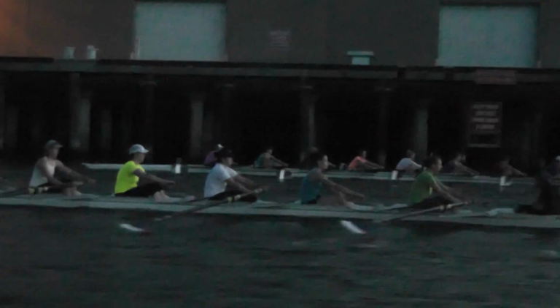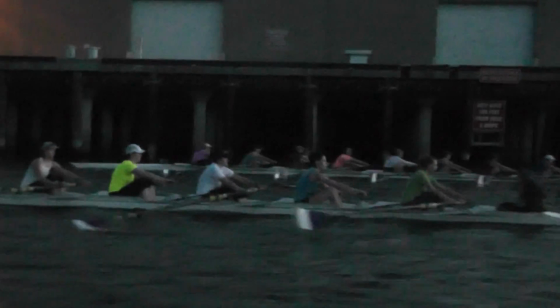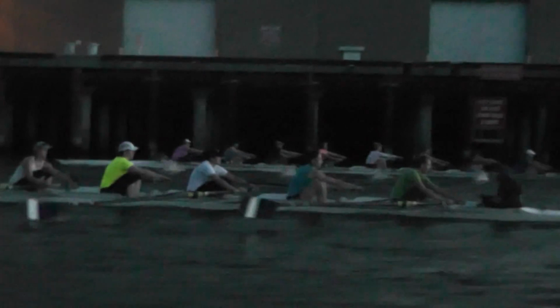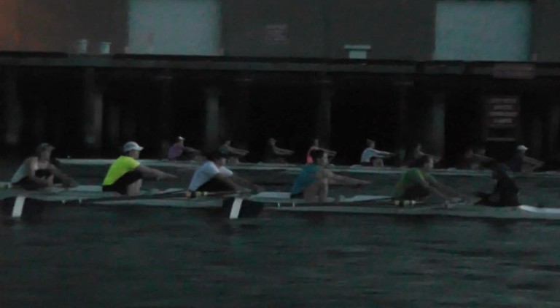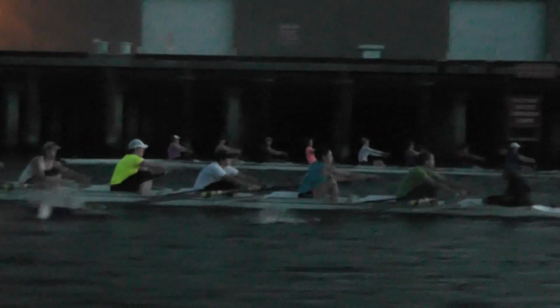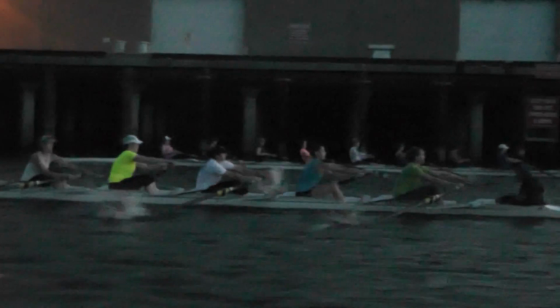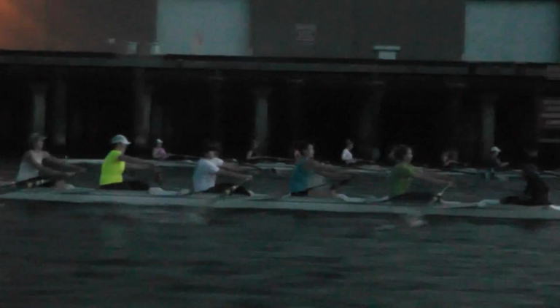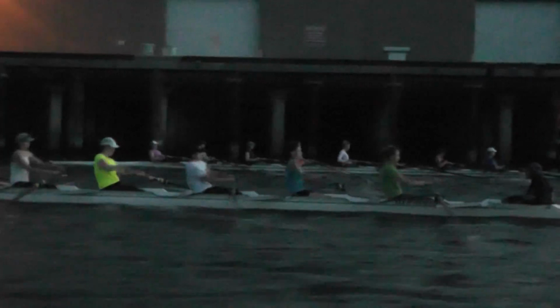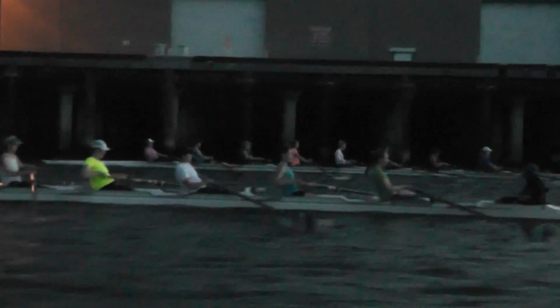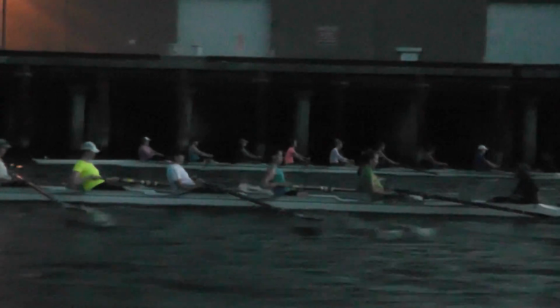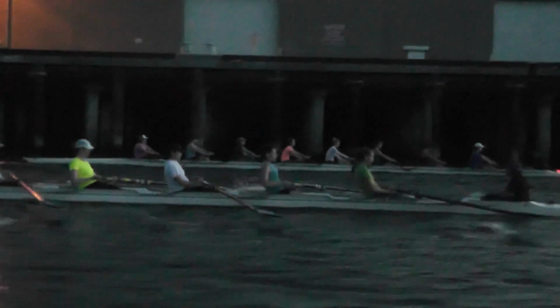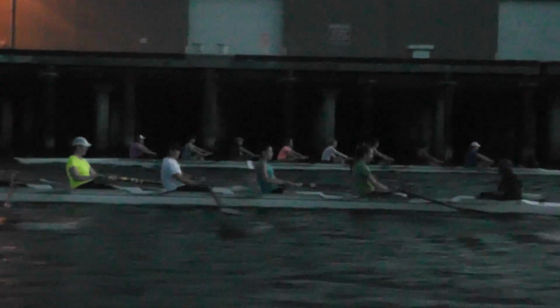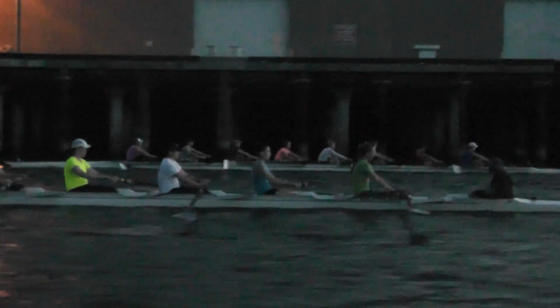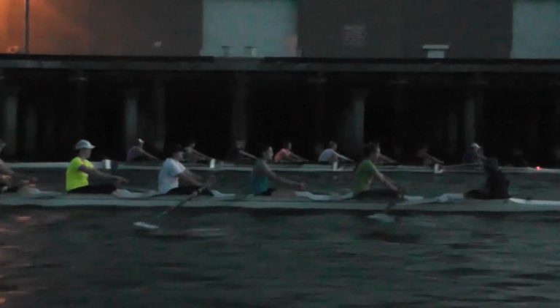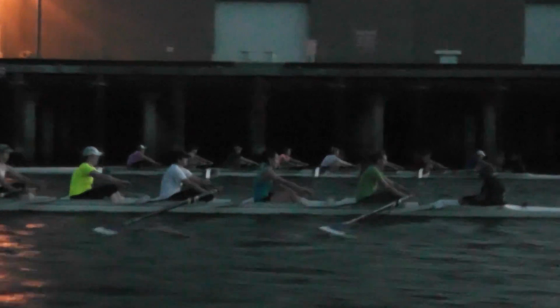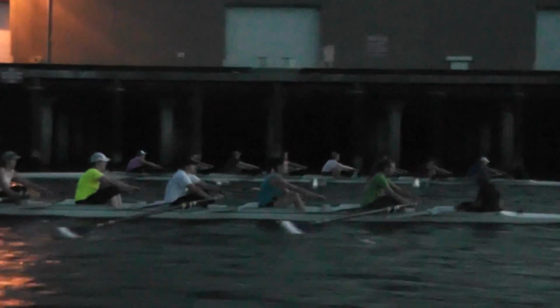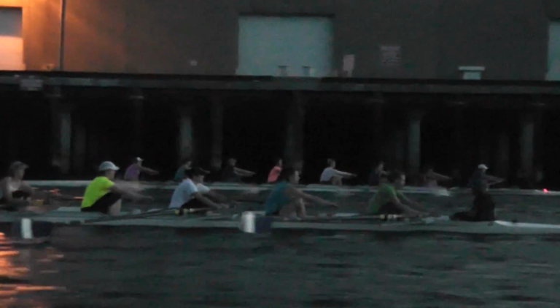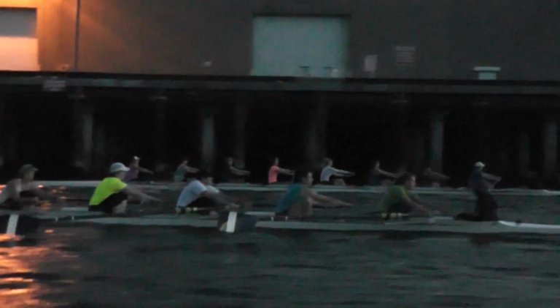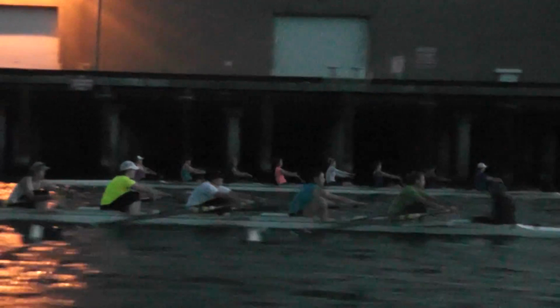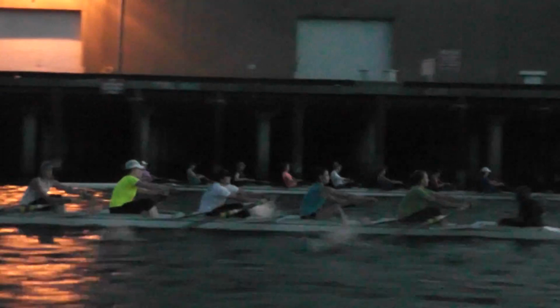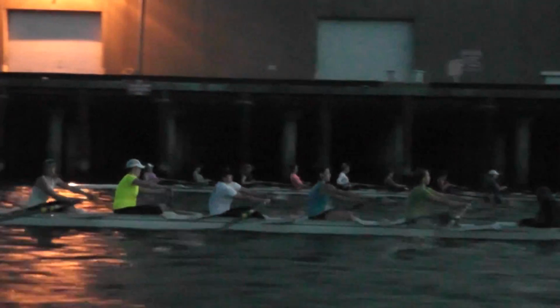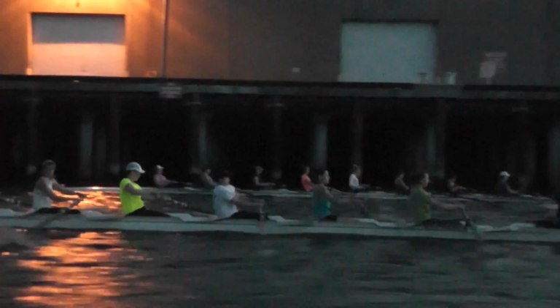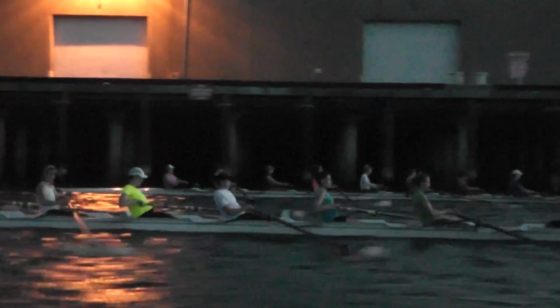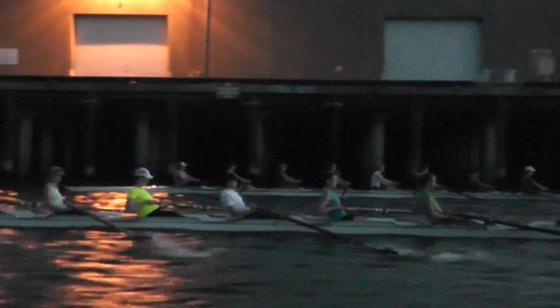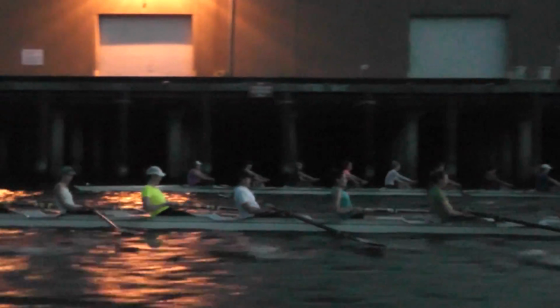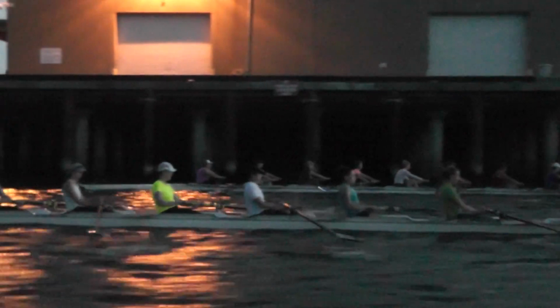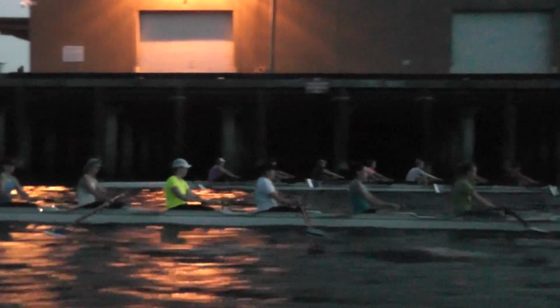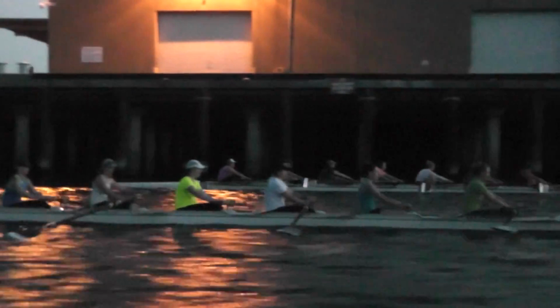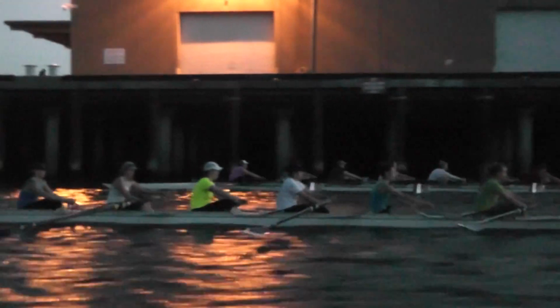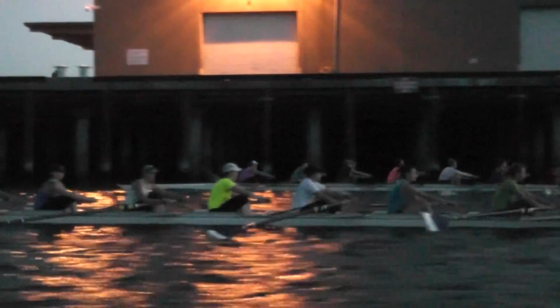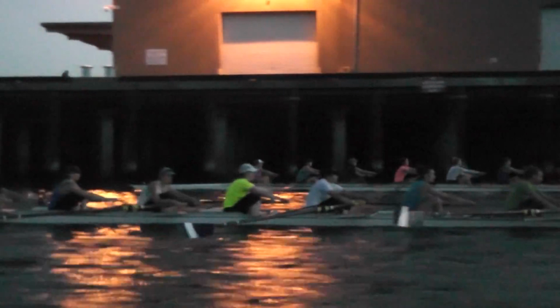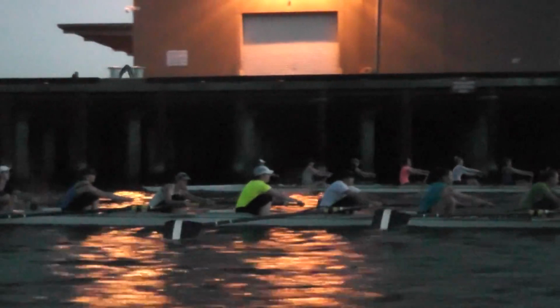Make sure we're finishing all the way through the stroke — cutting that finish off just a hair short. Make sure you get all the way to your body.